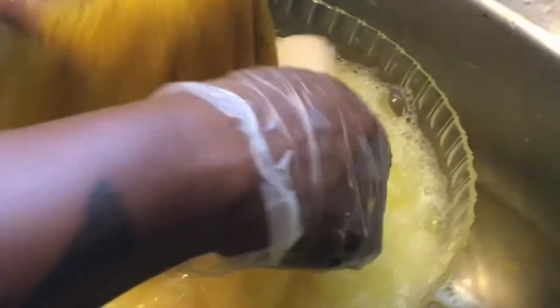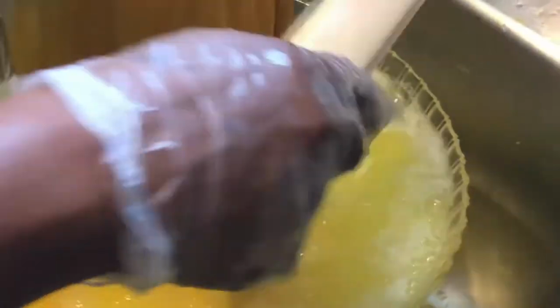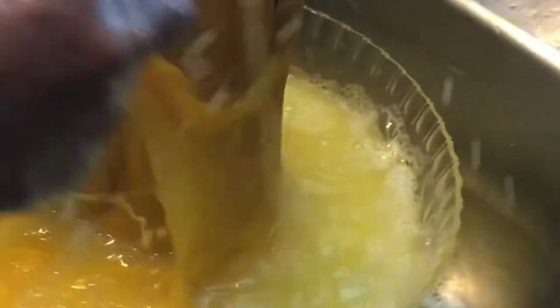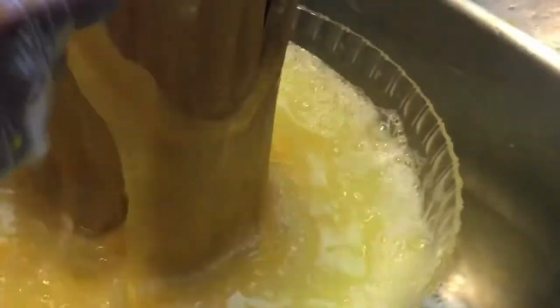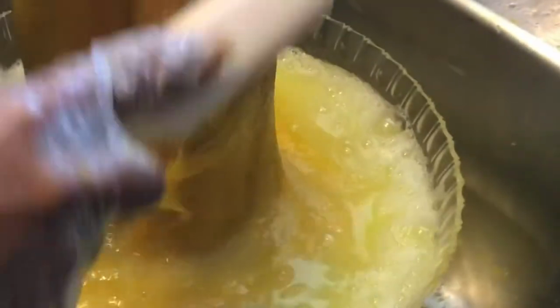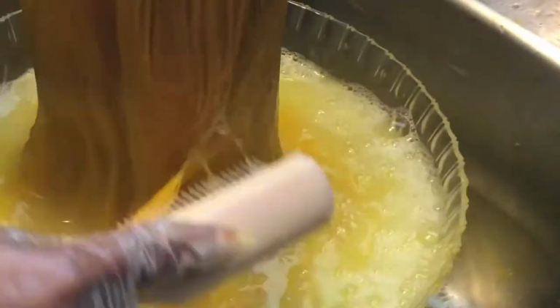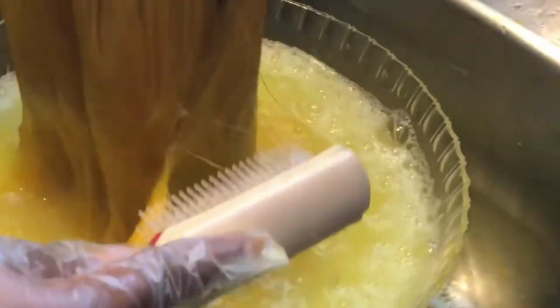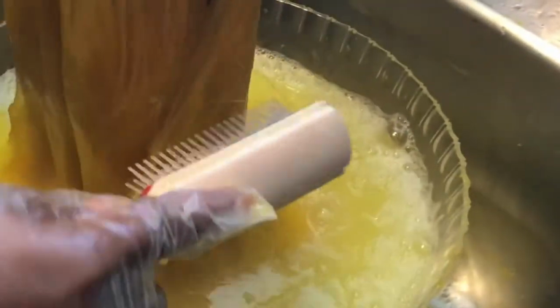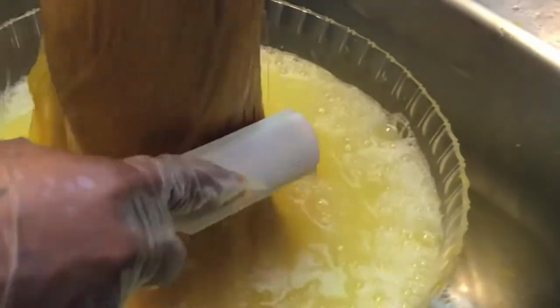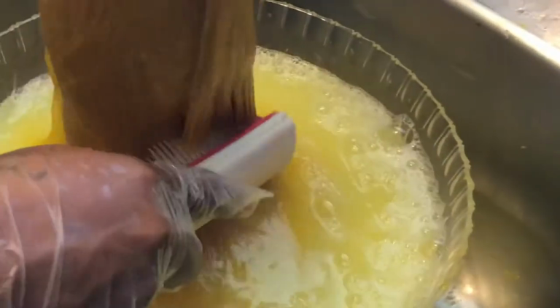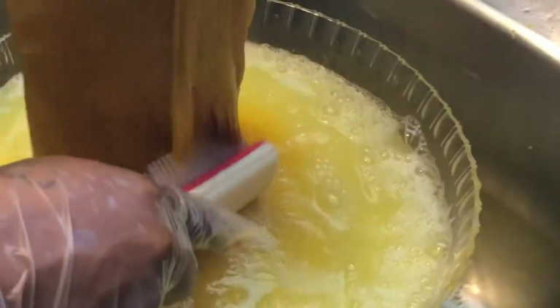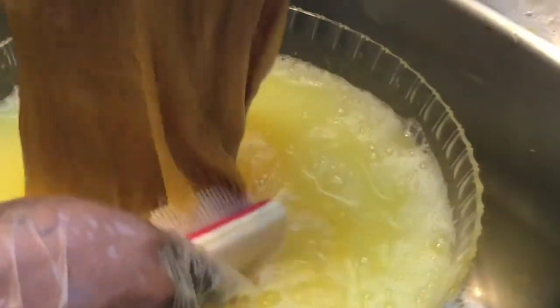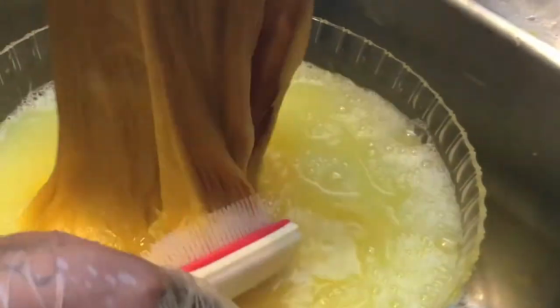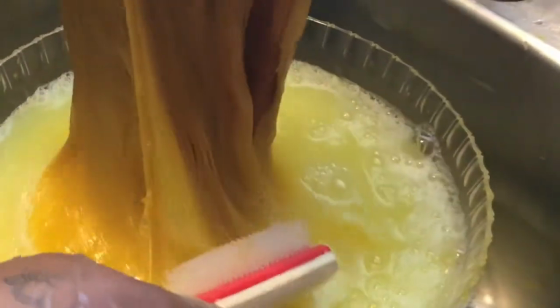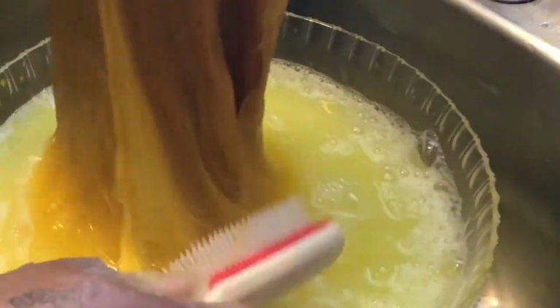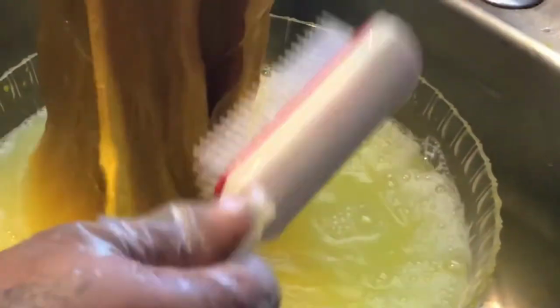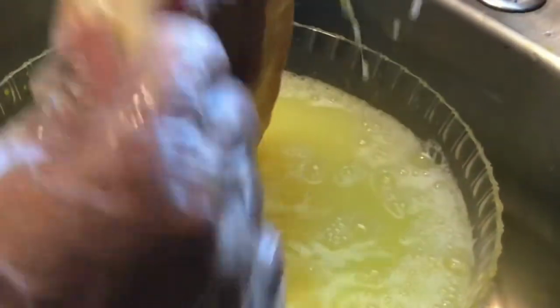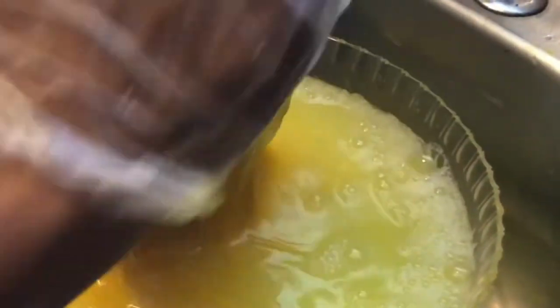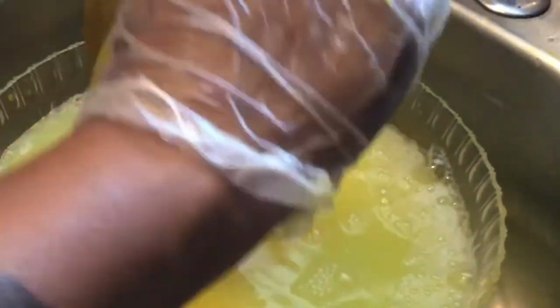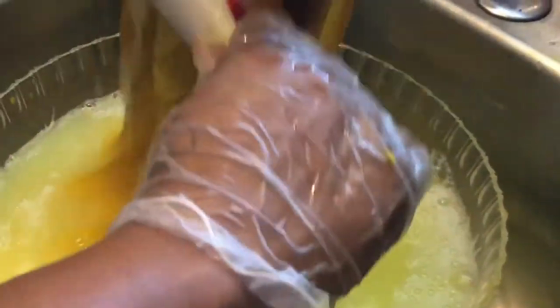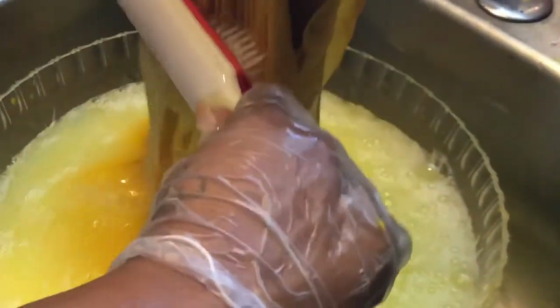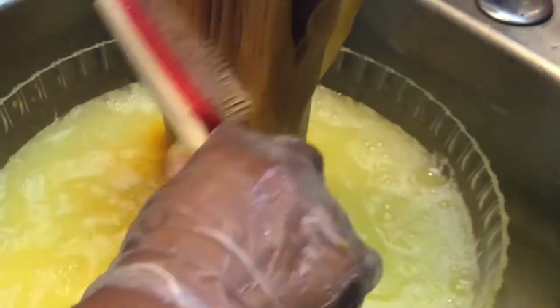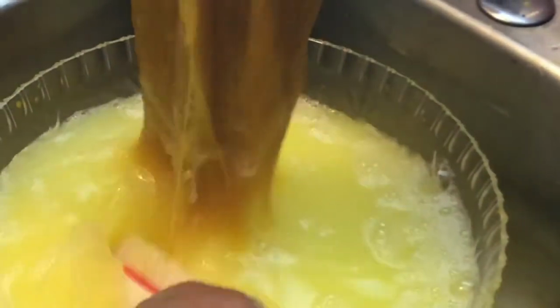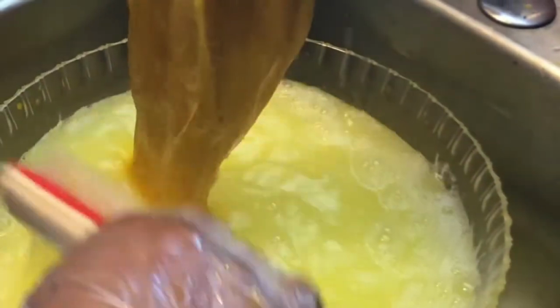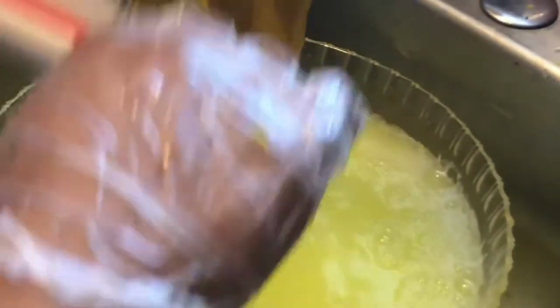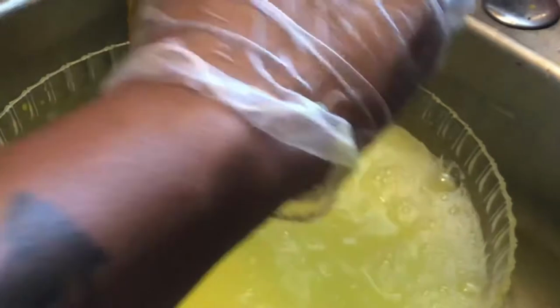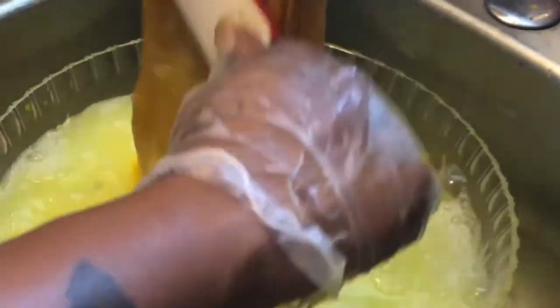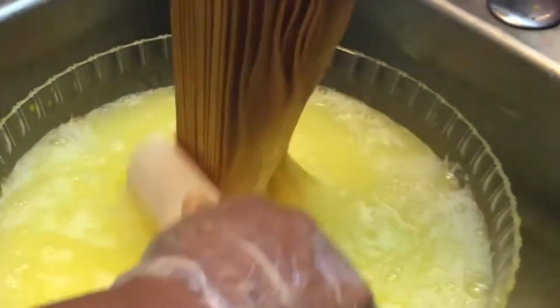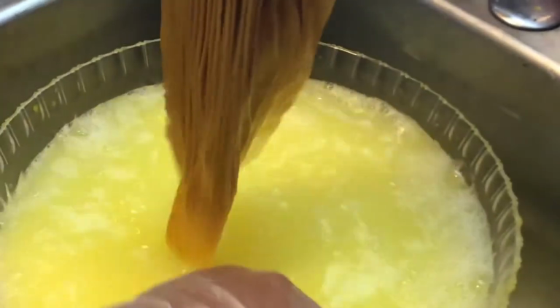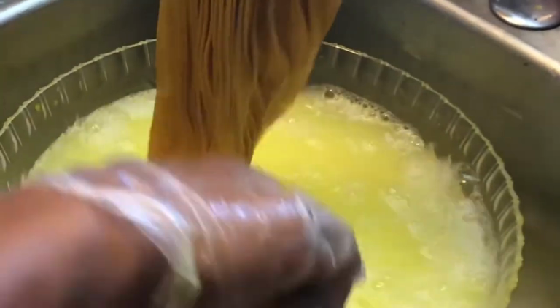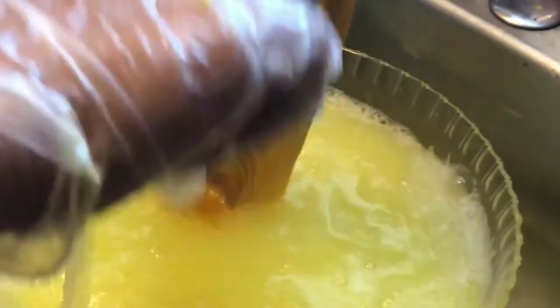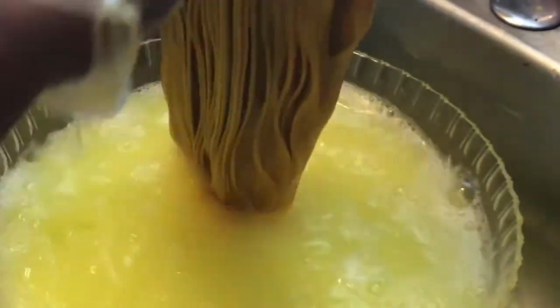What I'm doing here is just dipping the hair in the water, and you want to make sure that you get every strand colored.